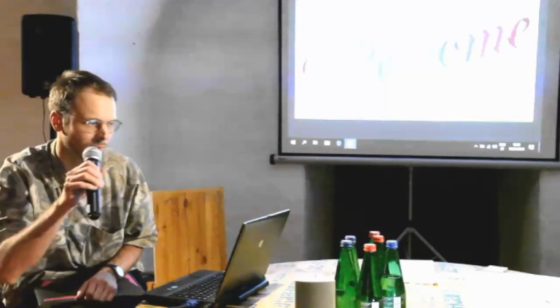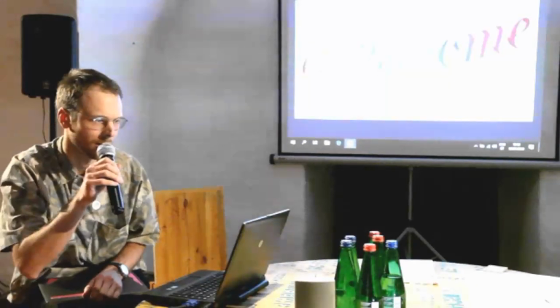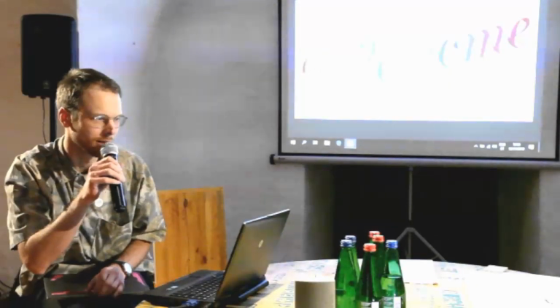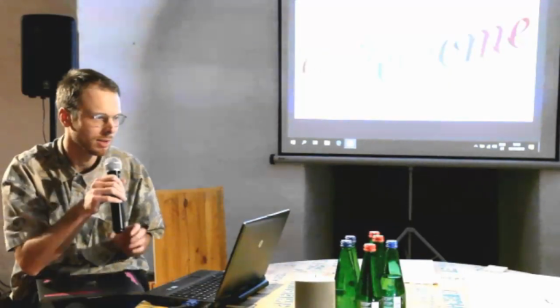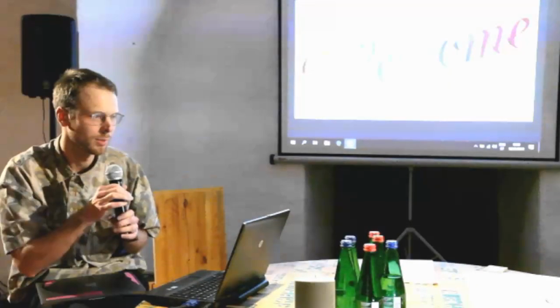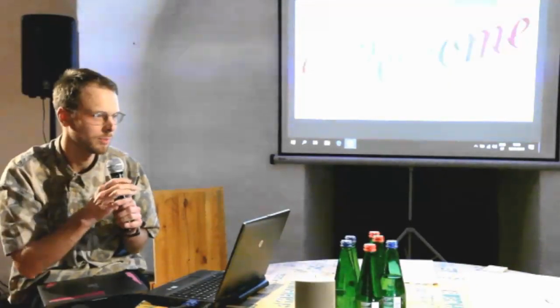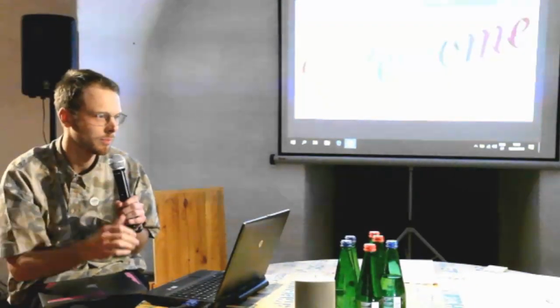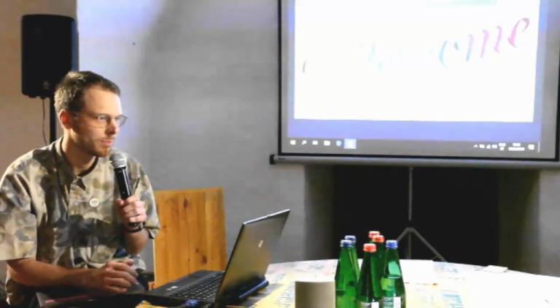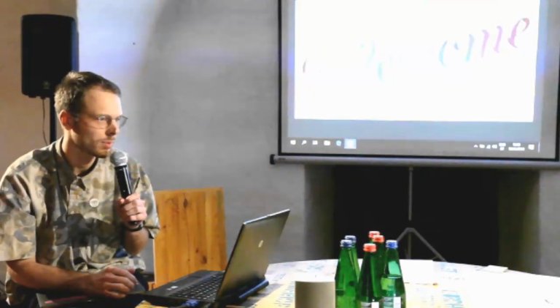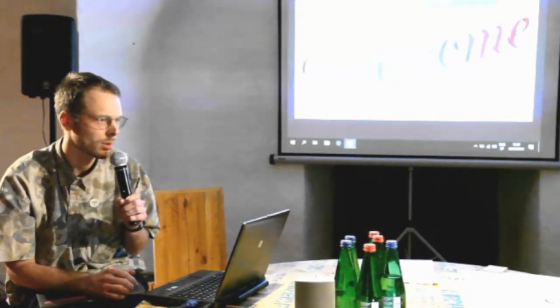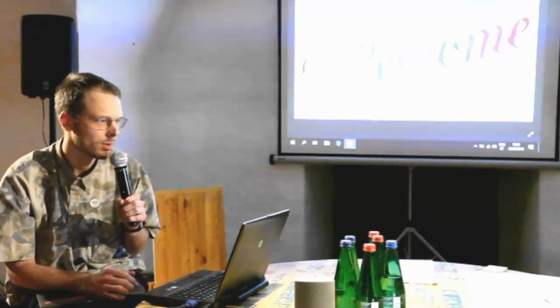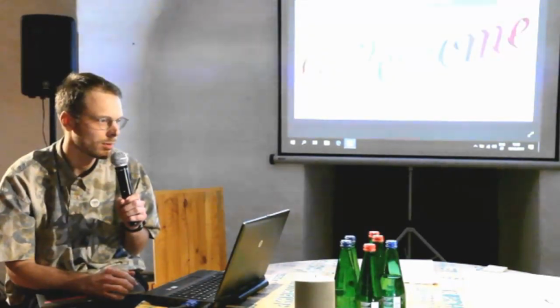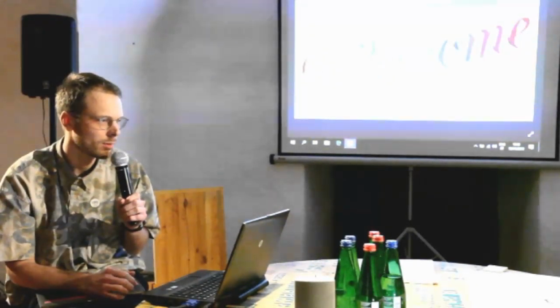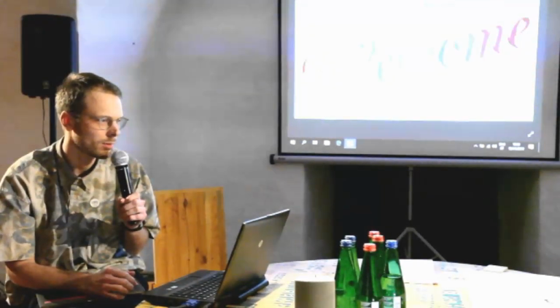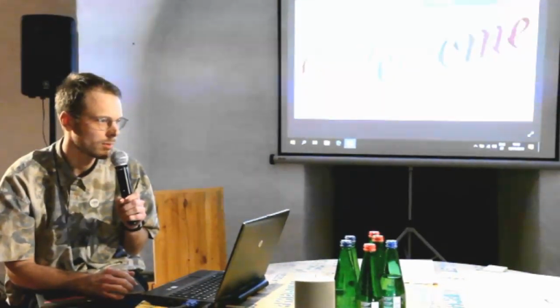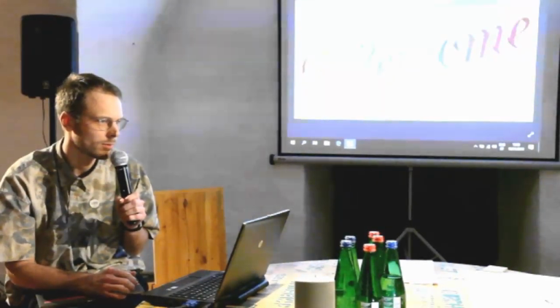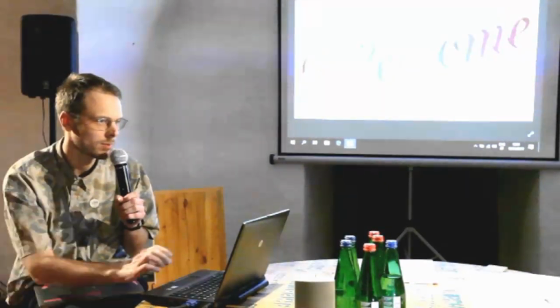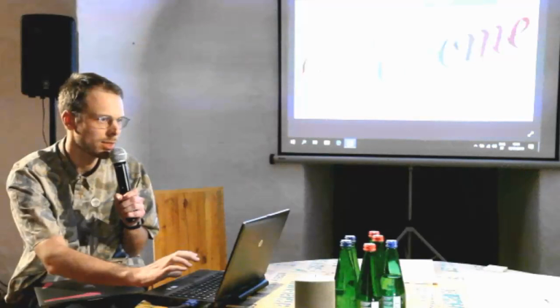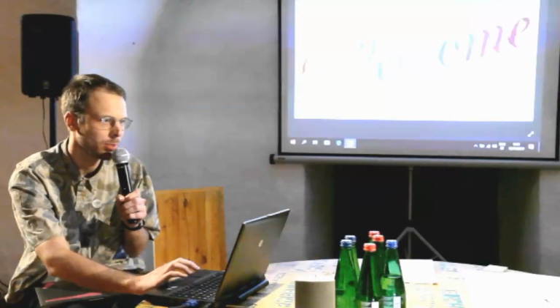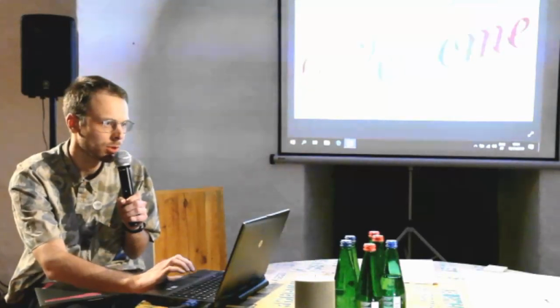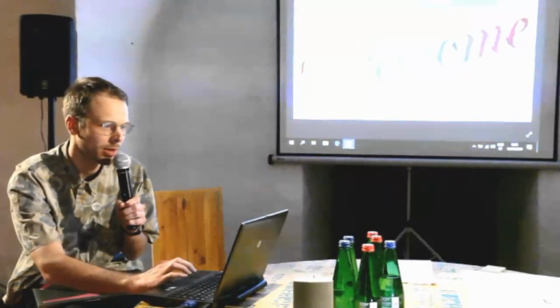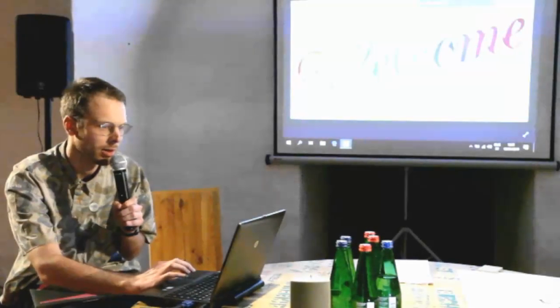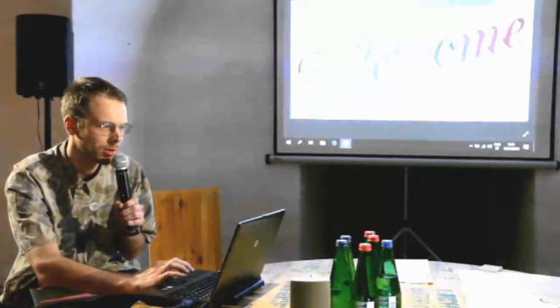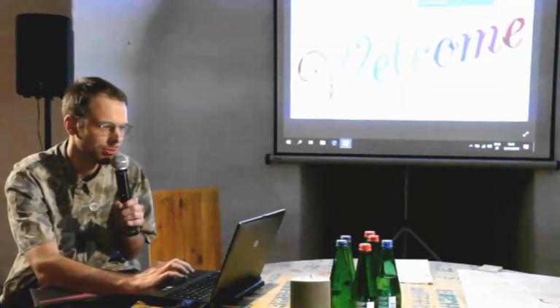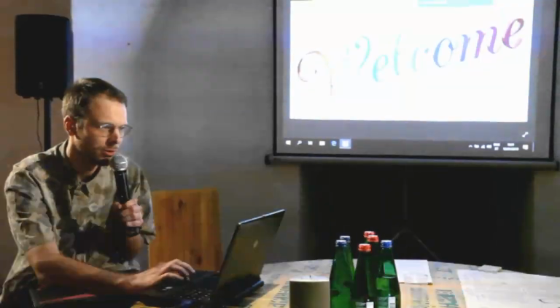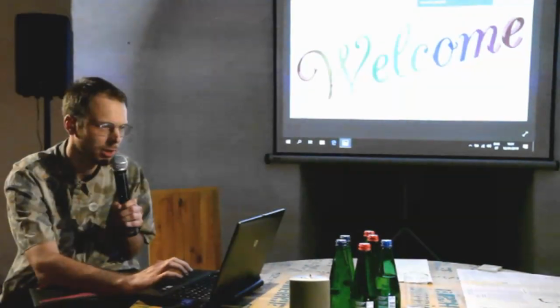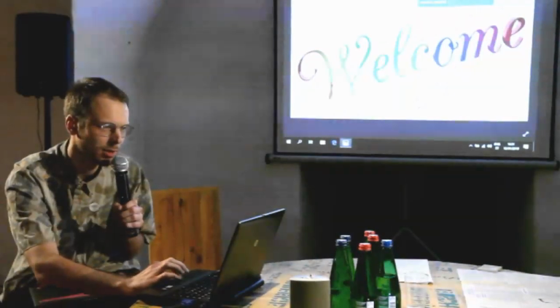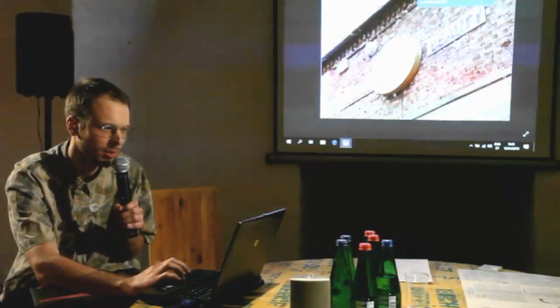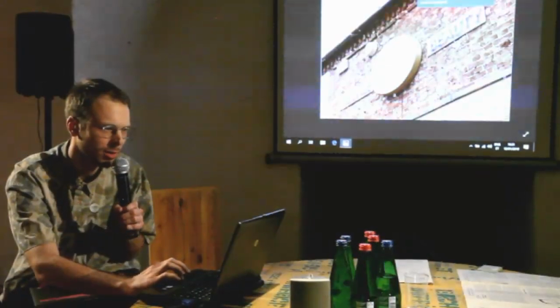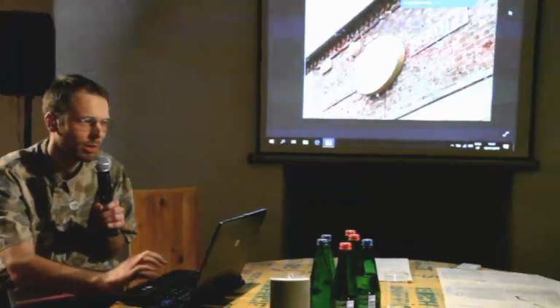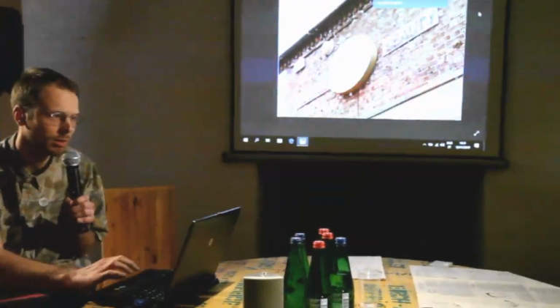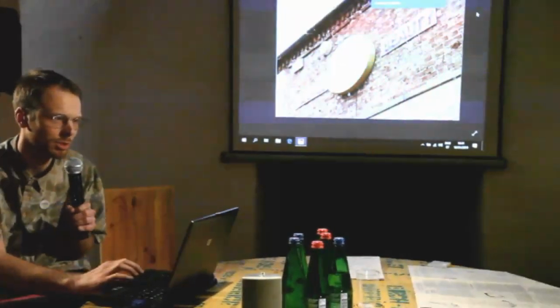Hi. This is supposed to be a GIF file. OK, it works.